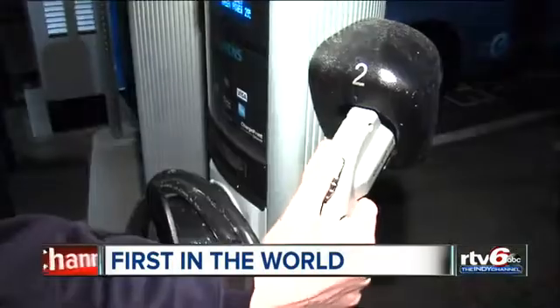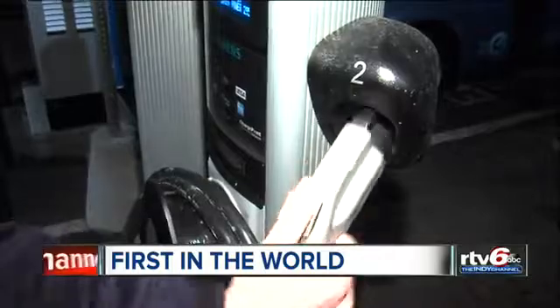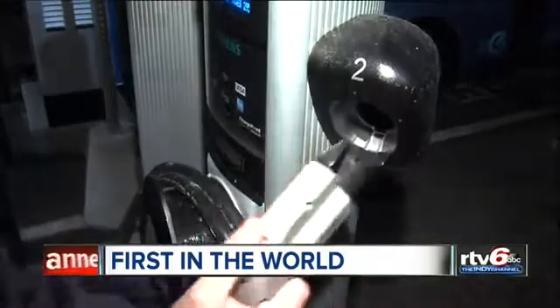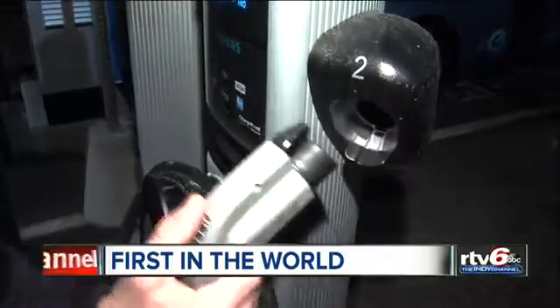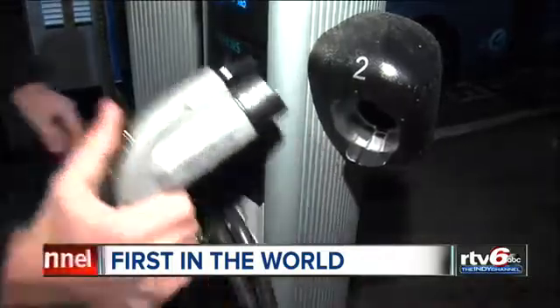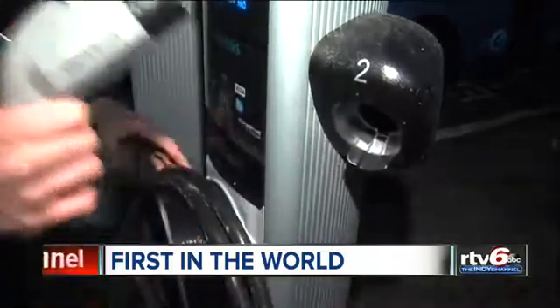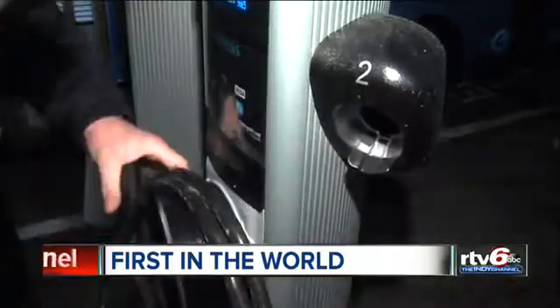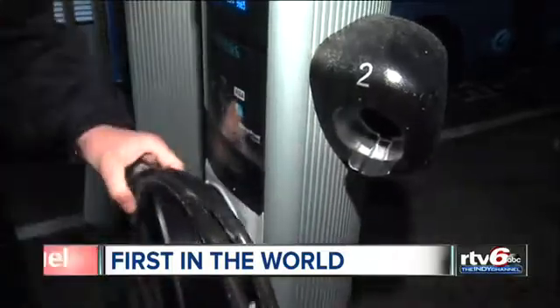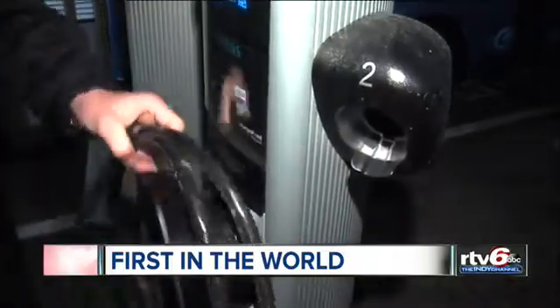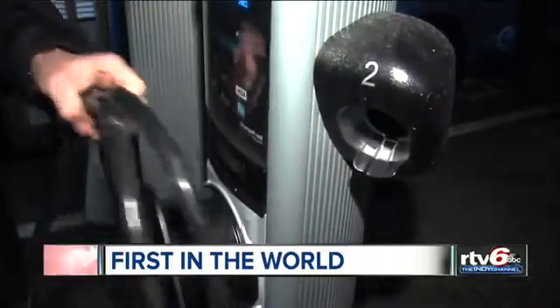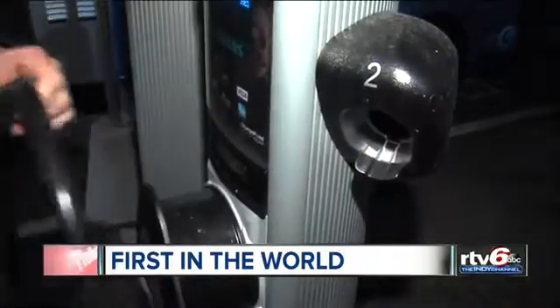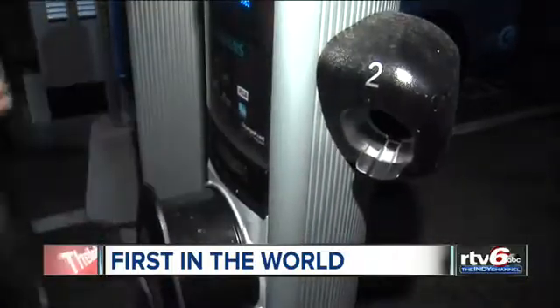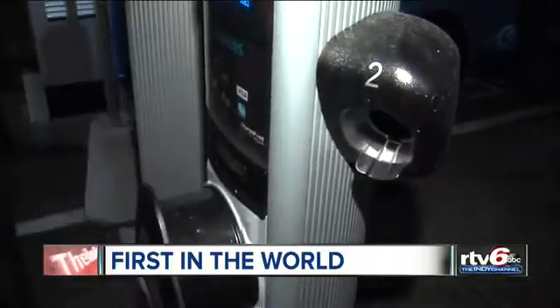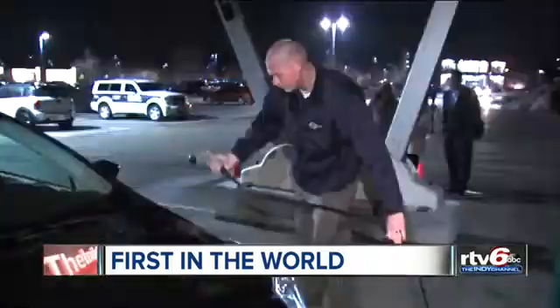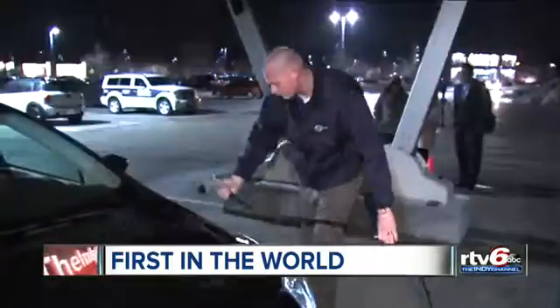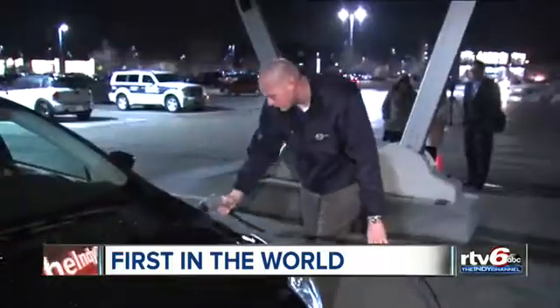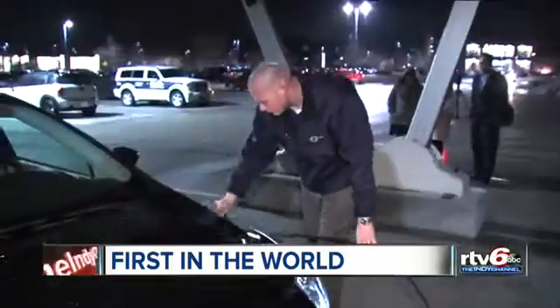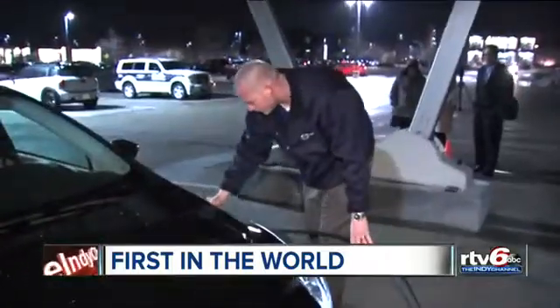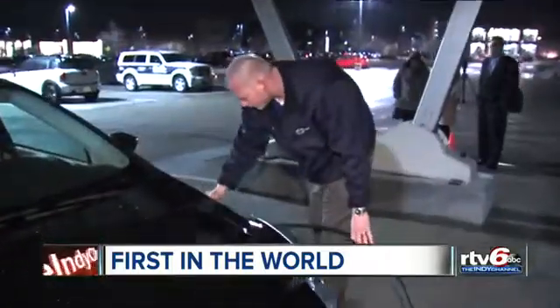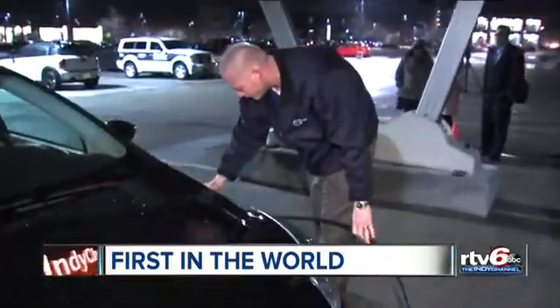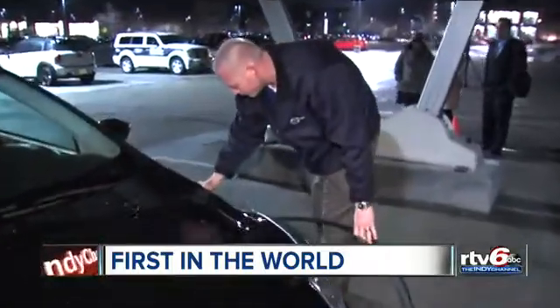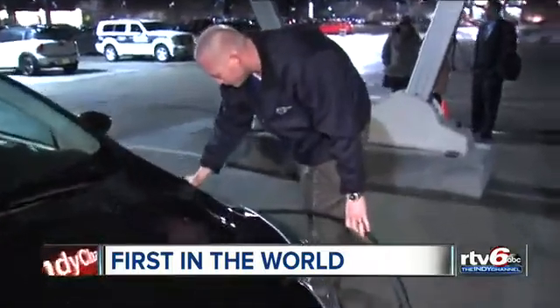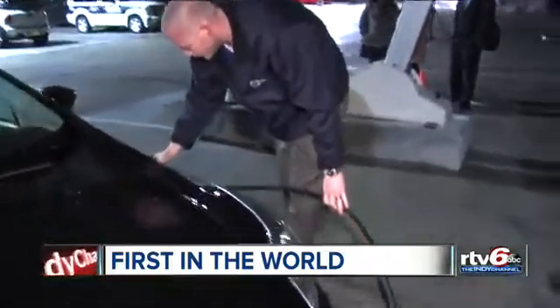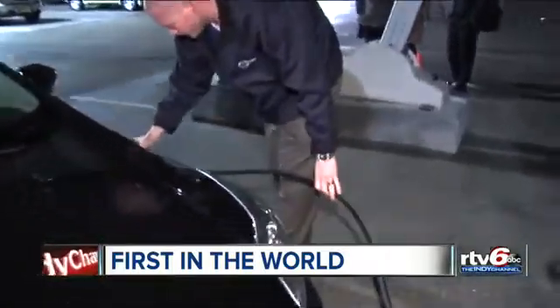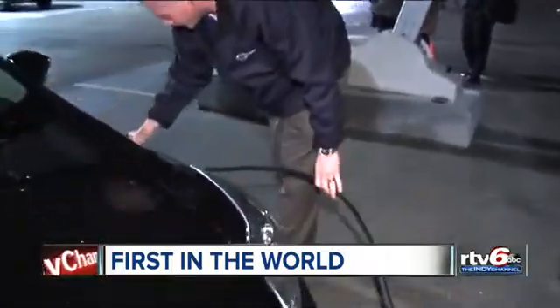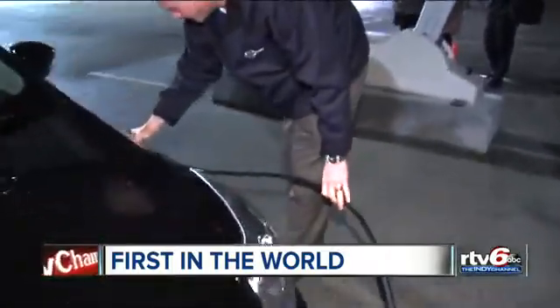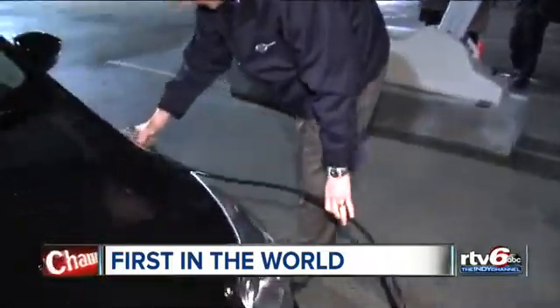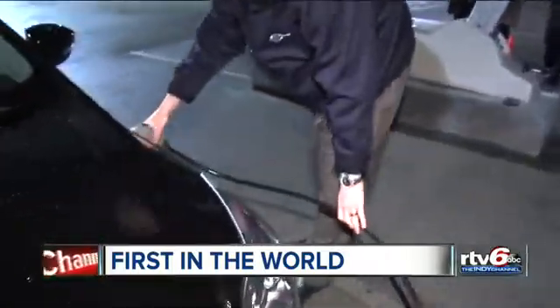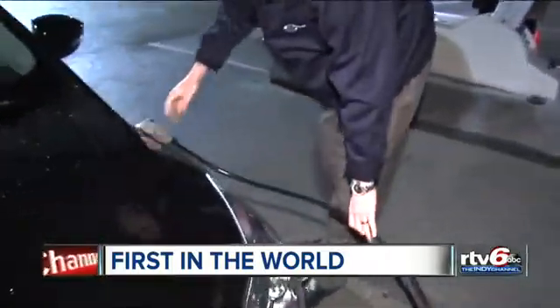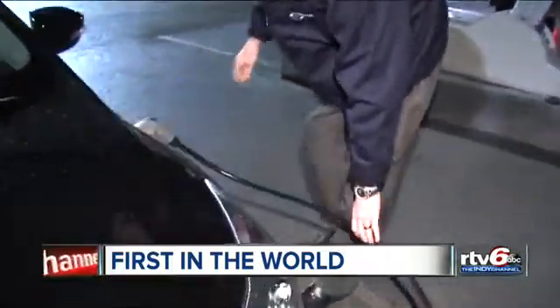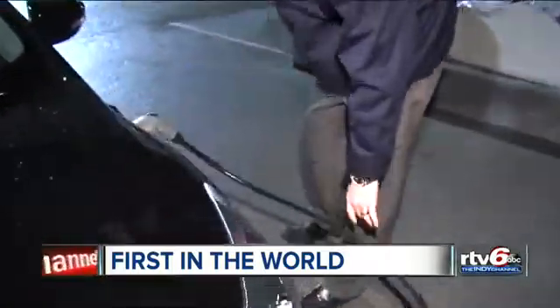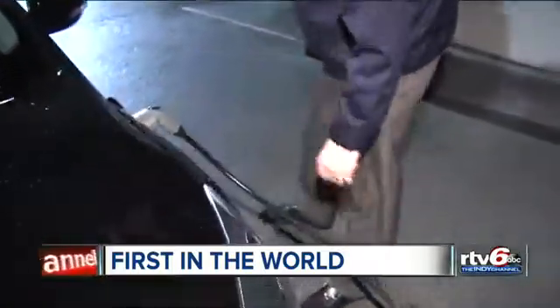The station should work with every electric vehicle model, and for now, charging your car is free.